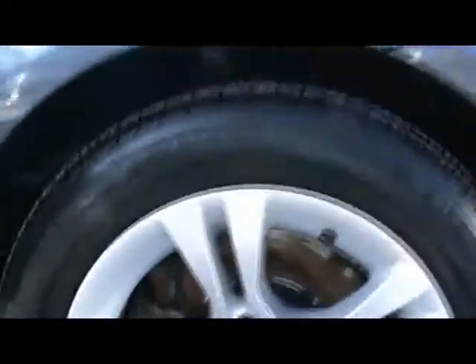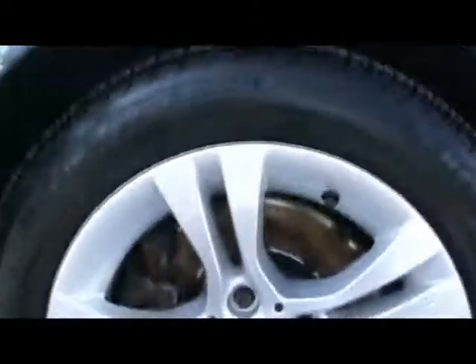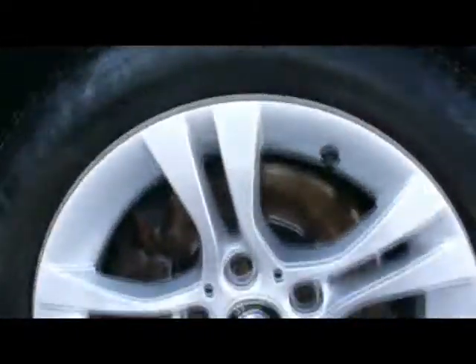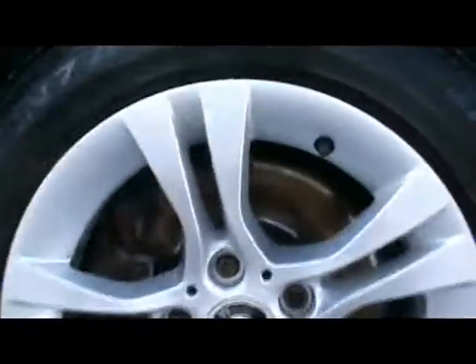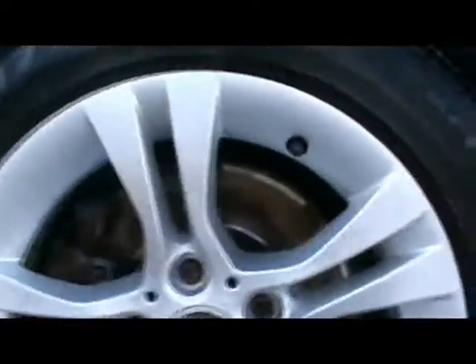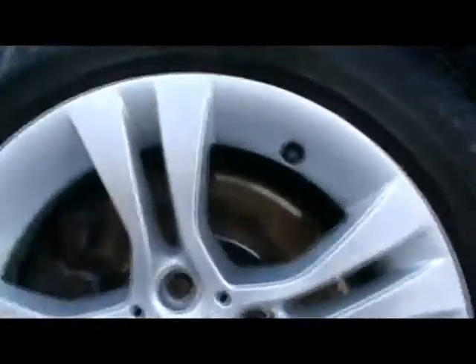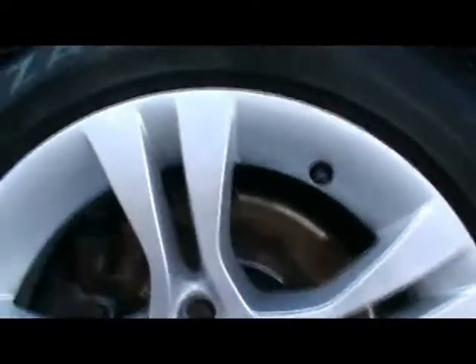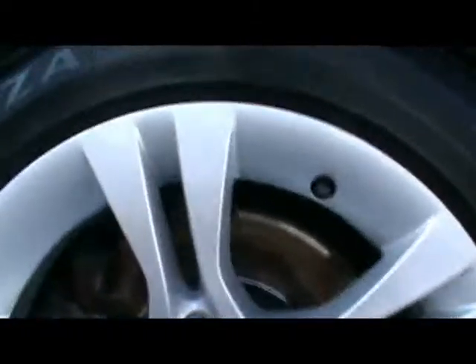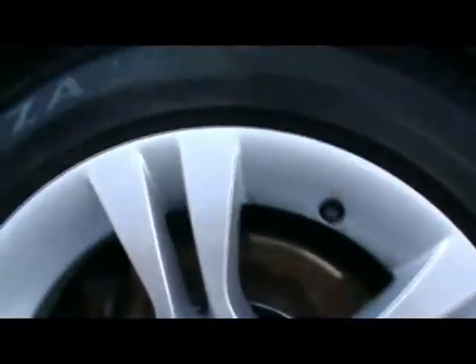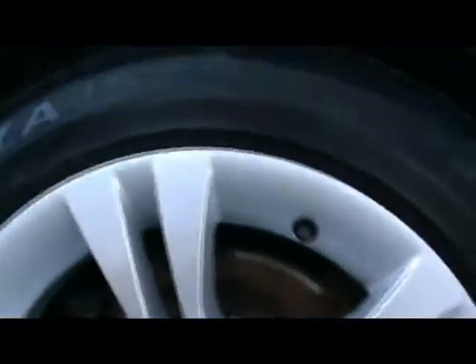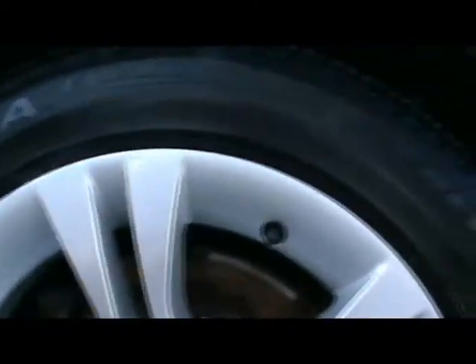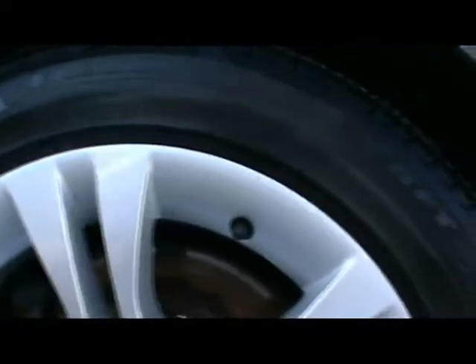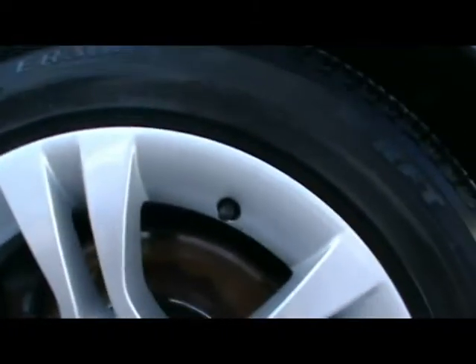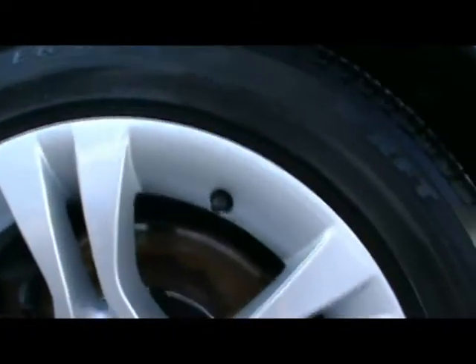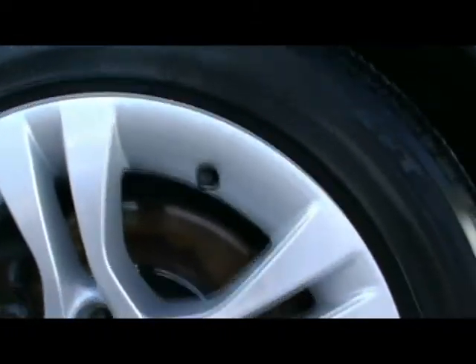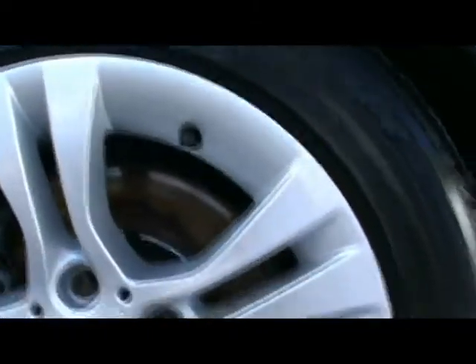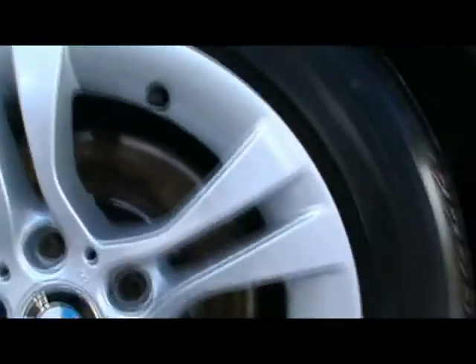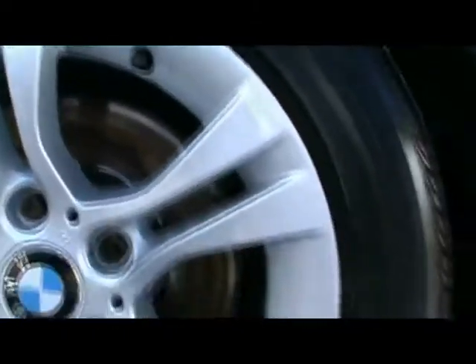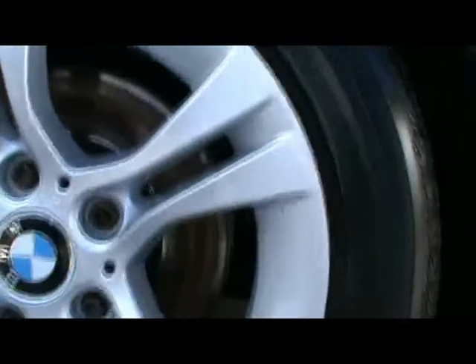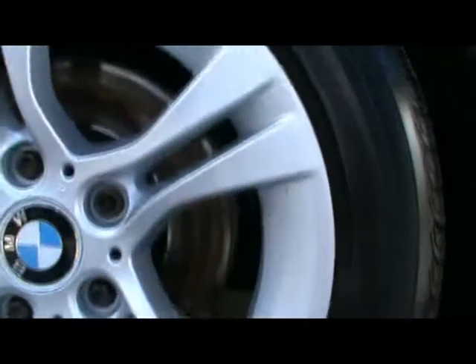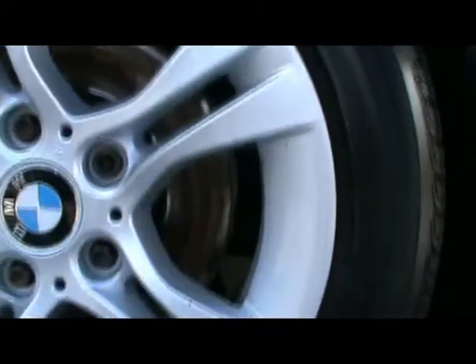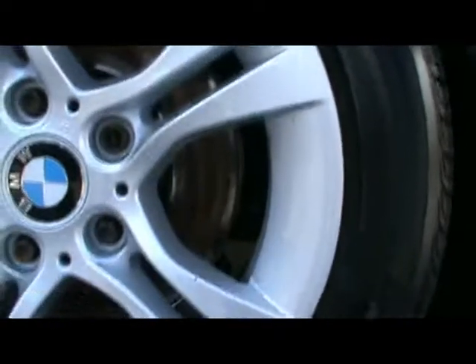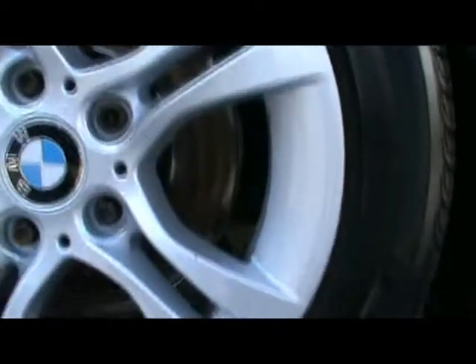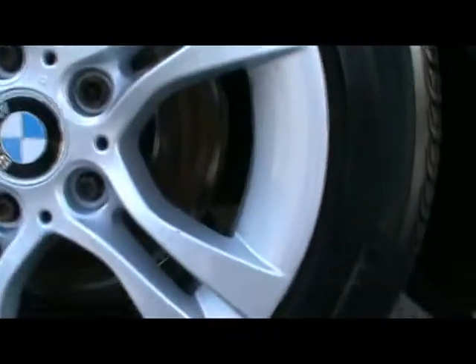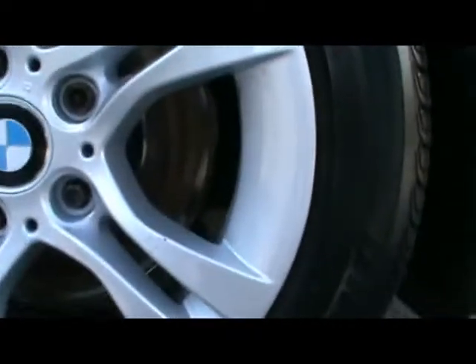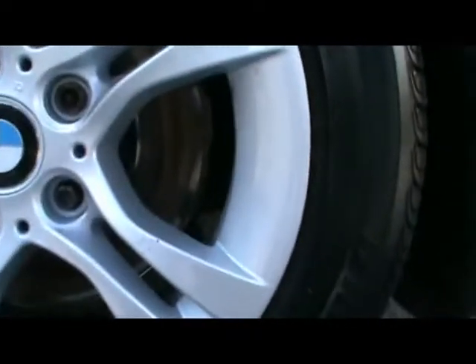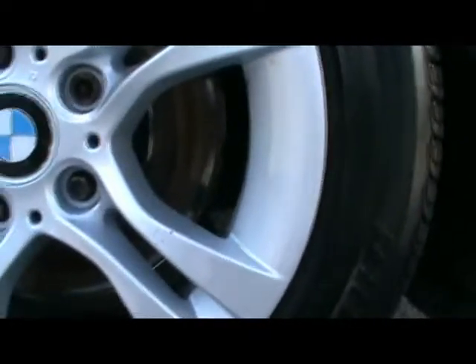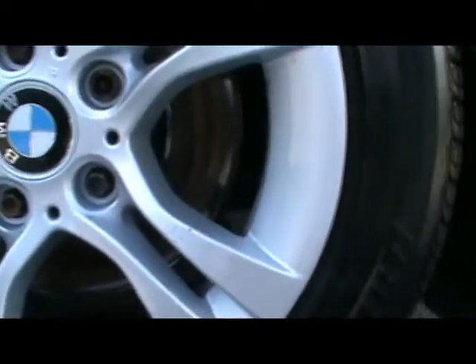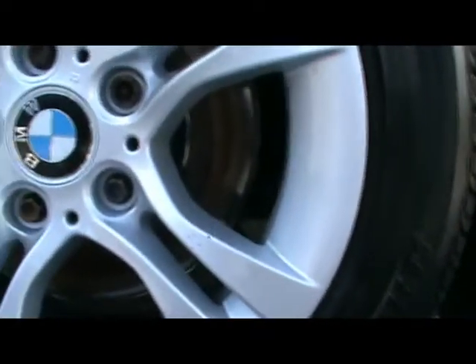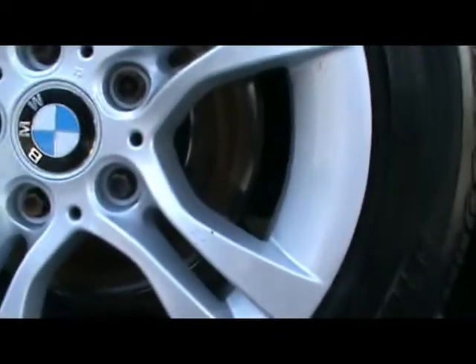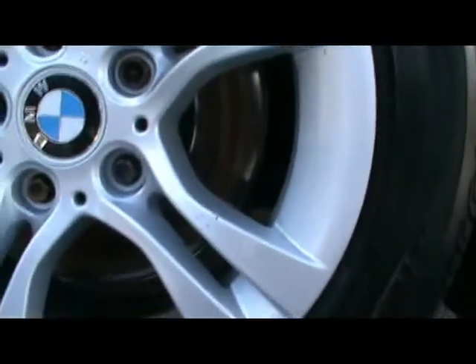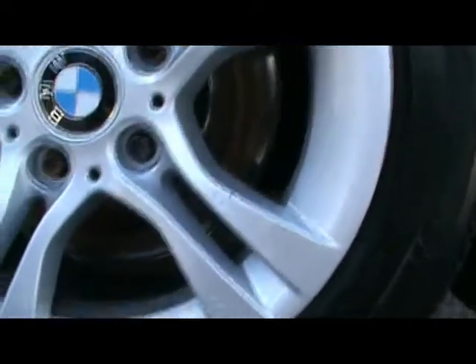We've got 16-inch alloy wheels, completely unmarked as you can see — no nicks or curbing or scraping on them.